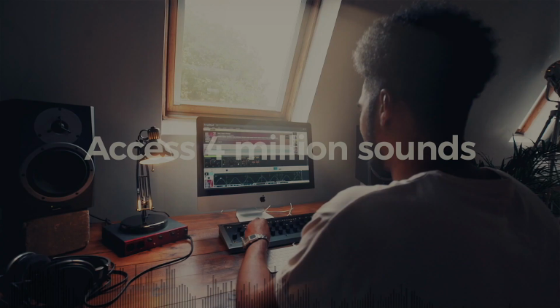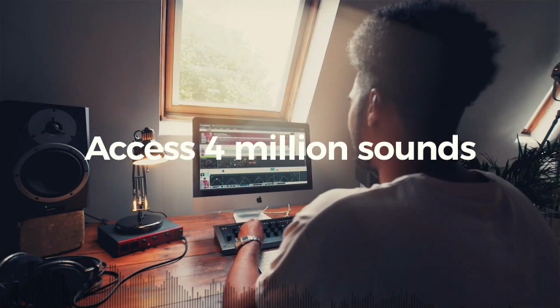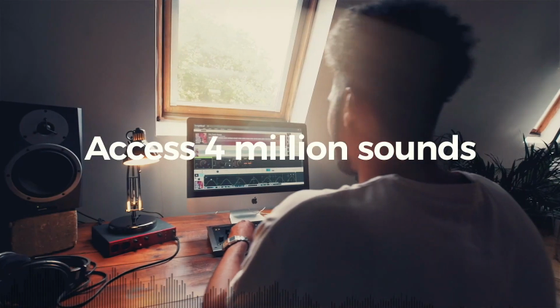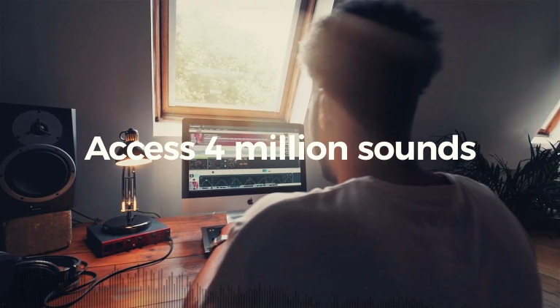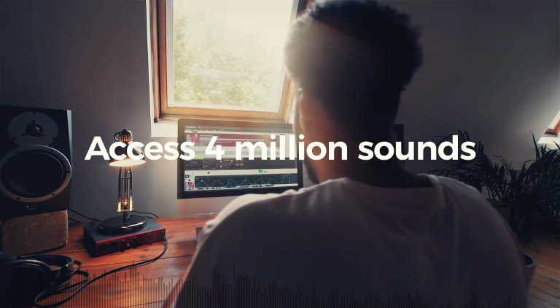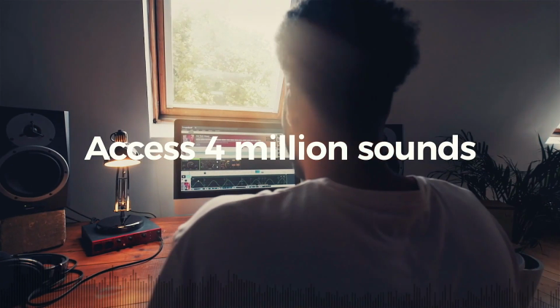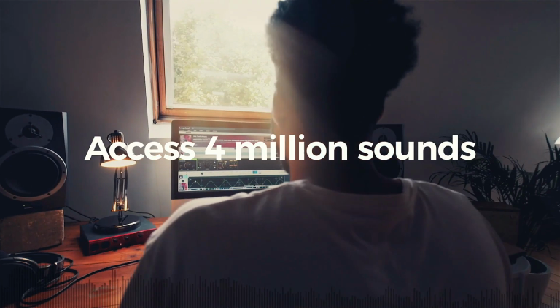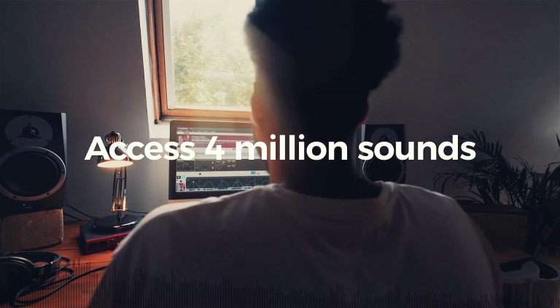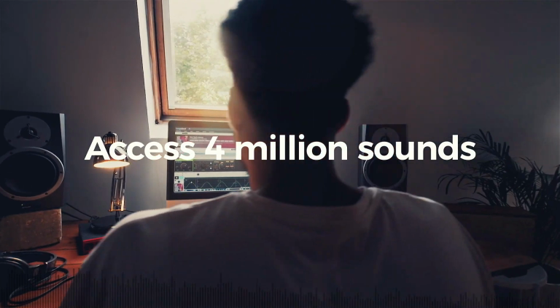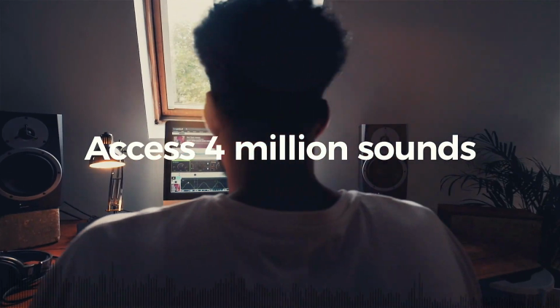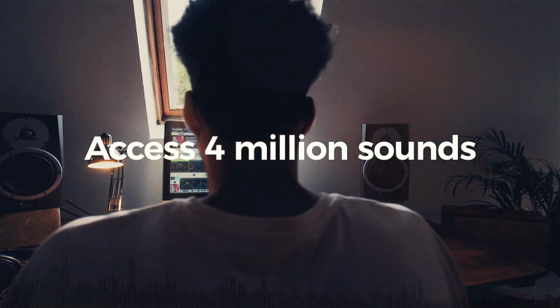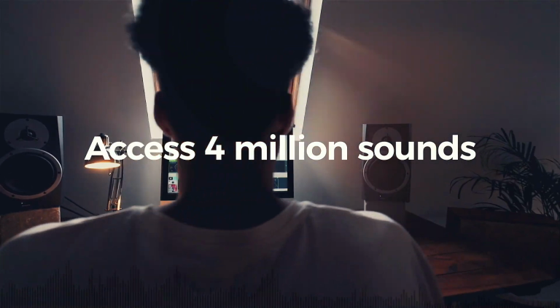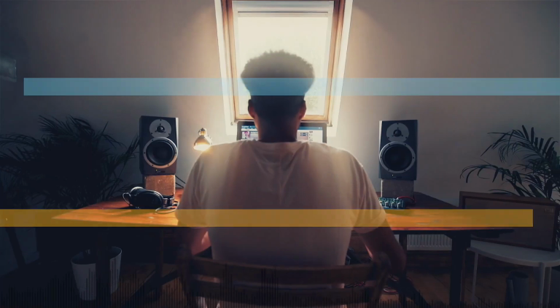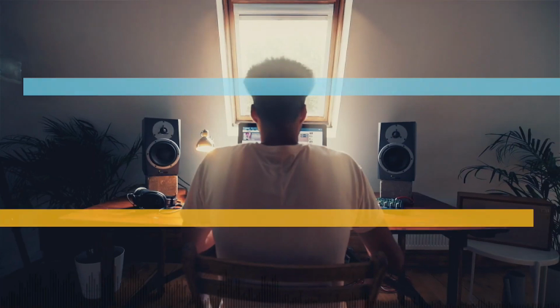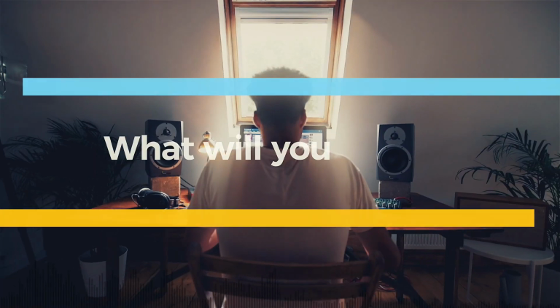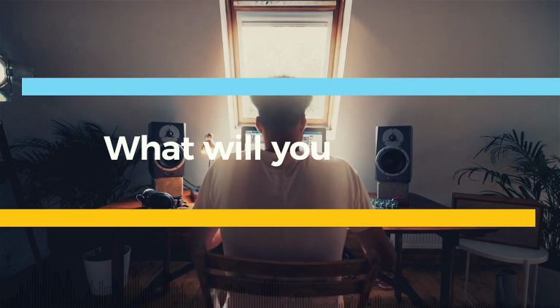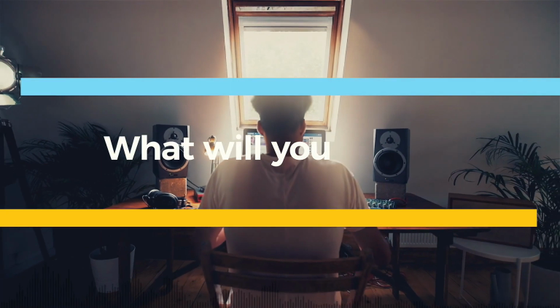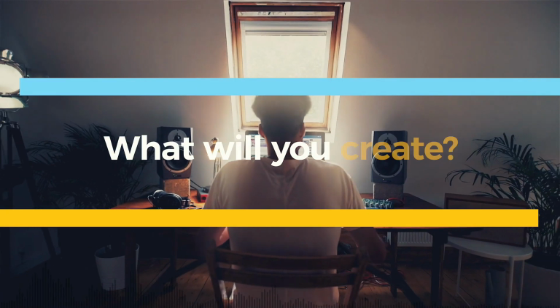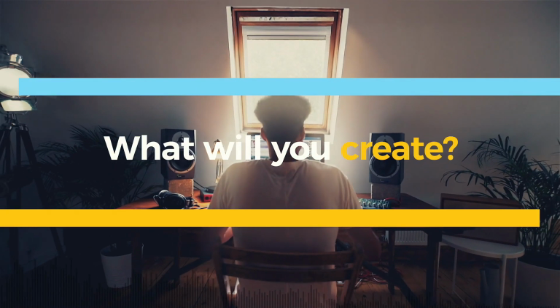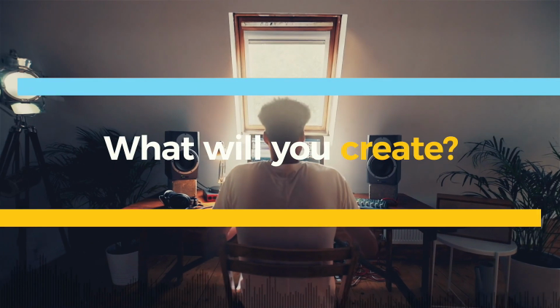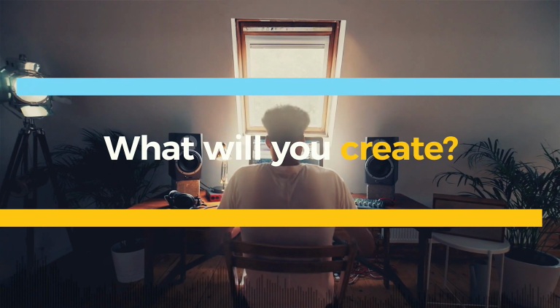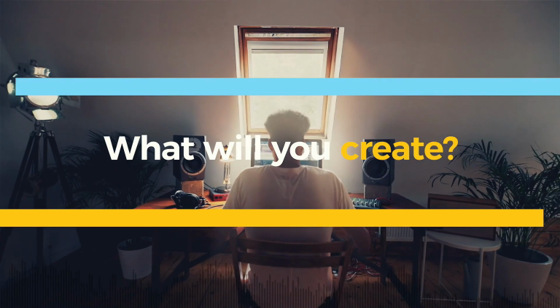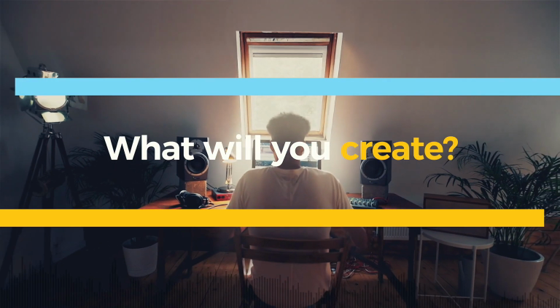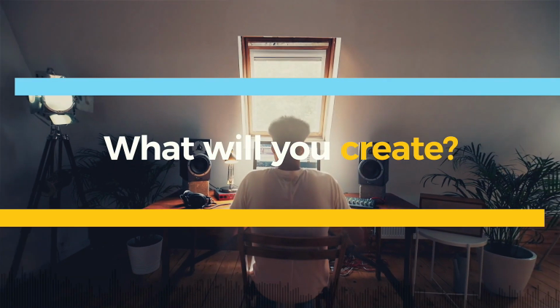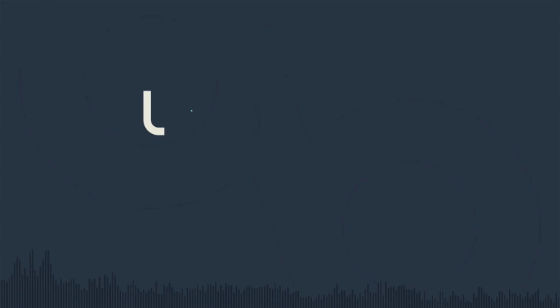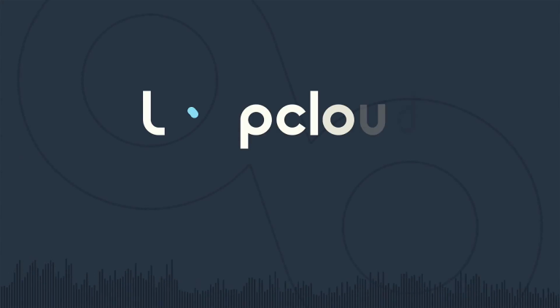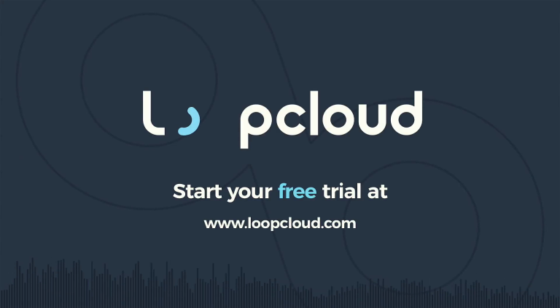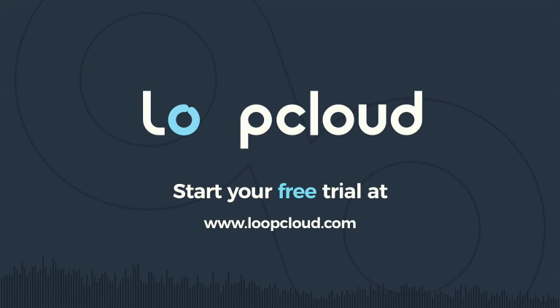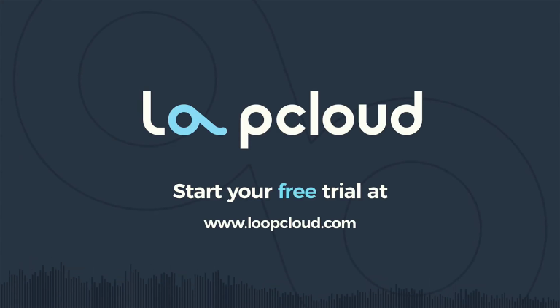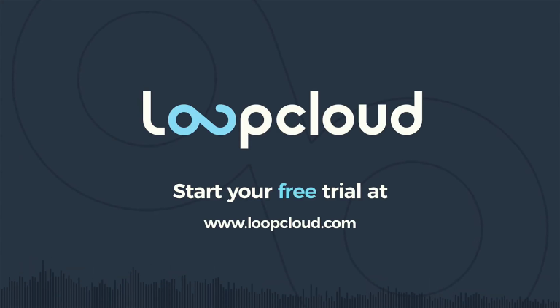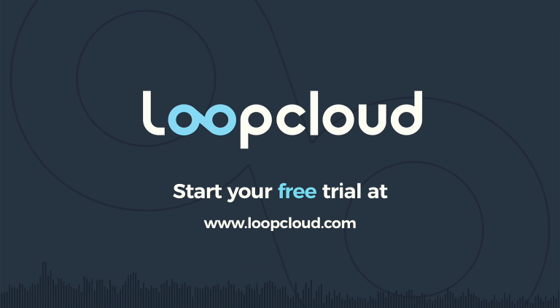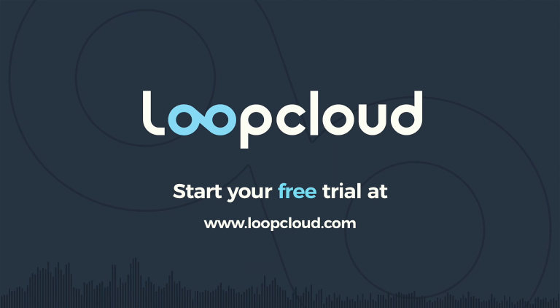With four million sounds, what will you create? Take the free trial today.